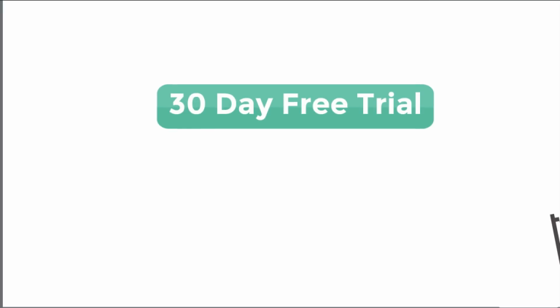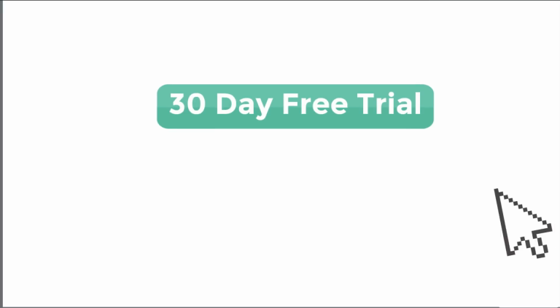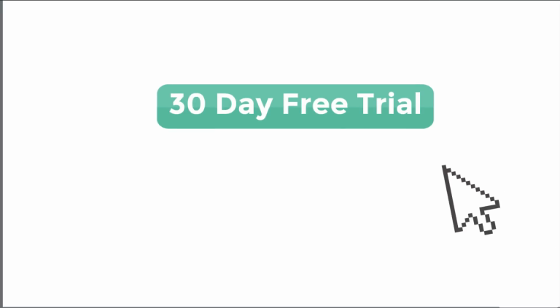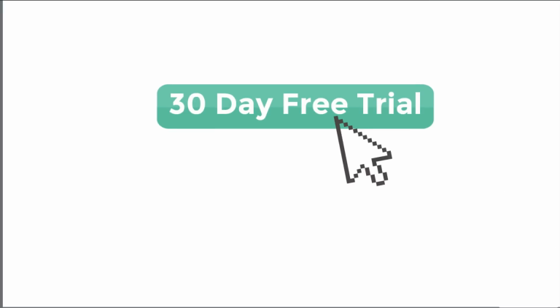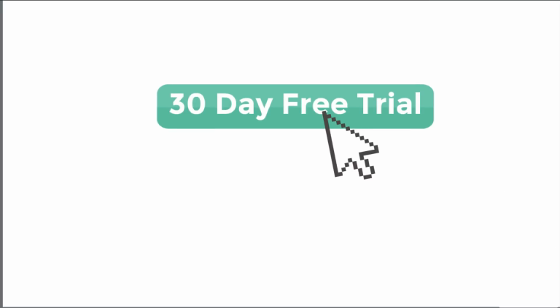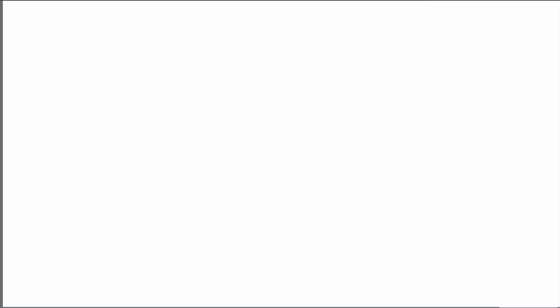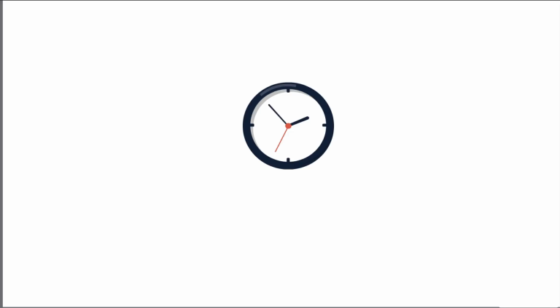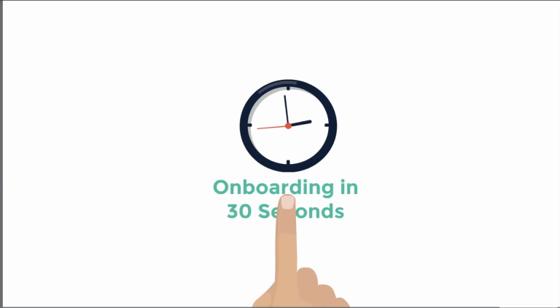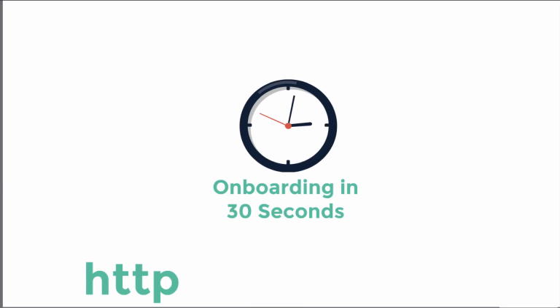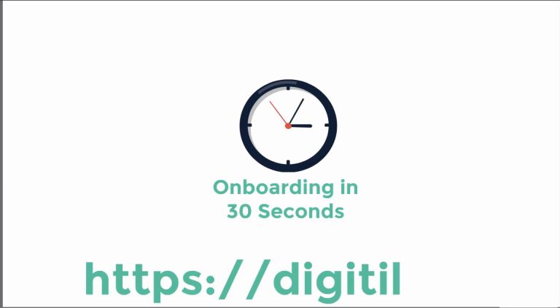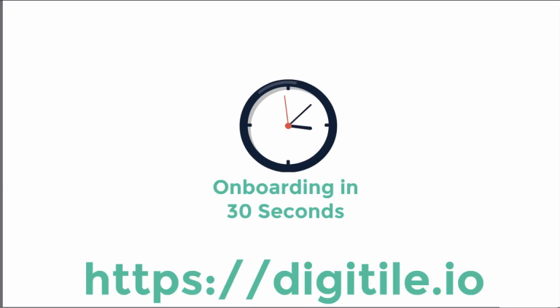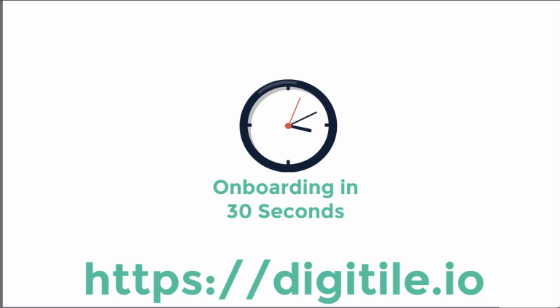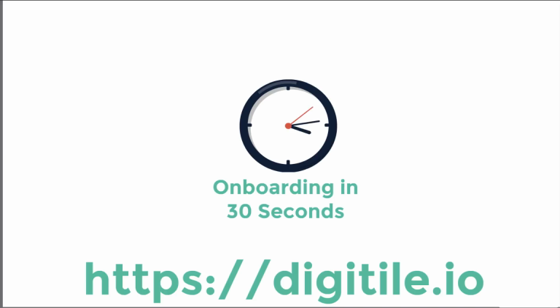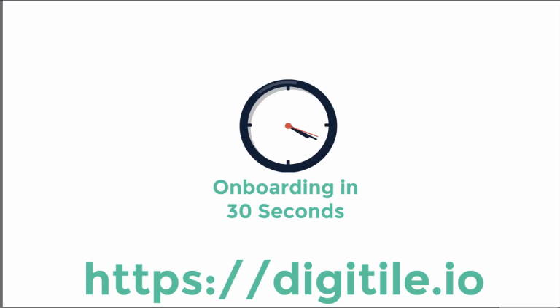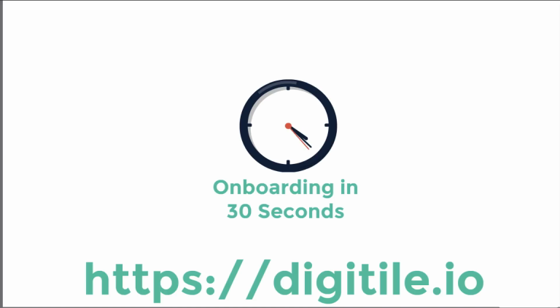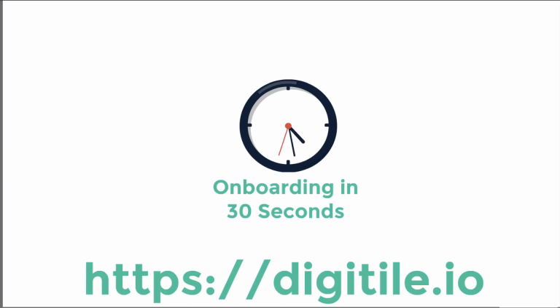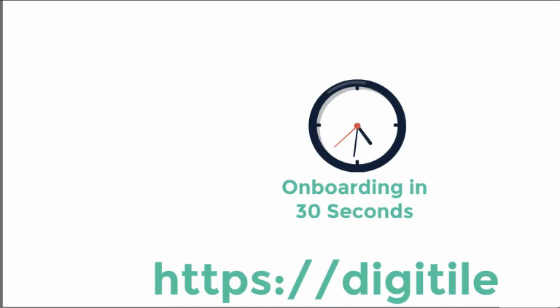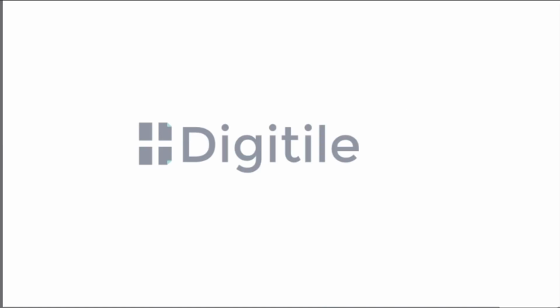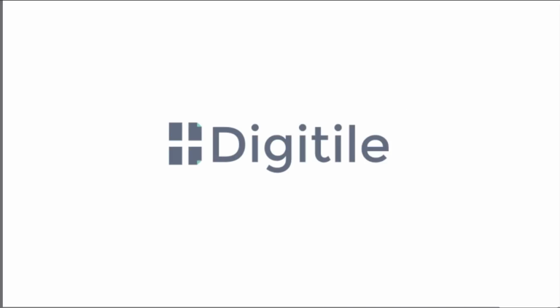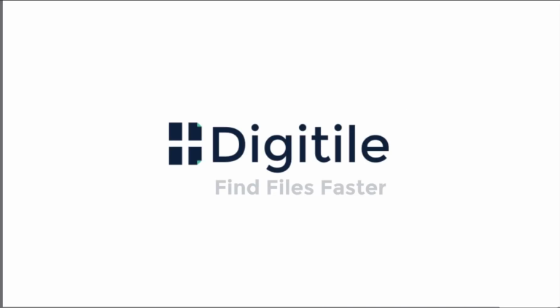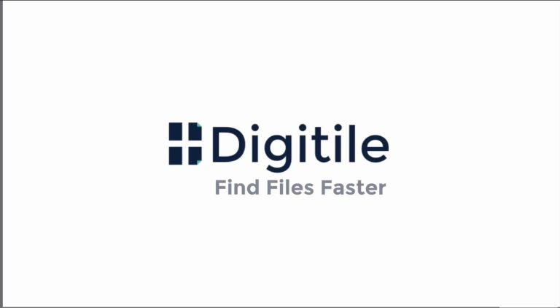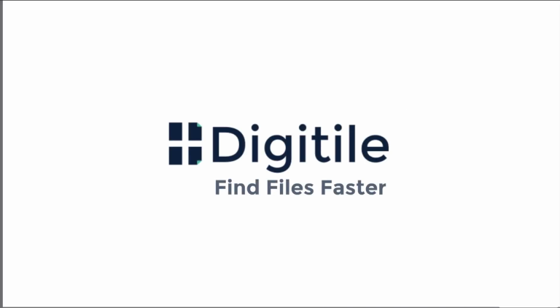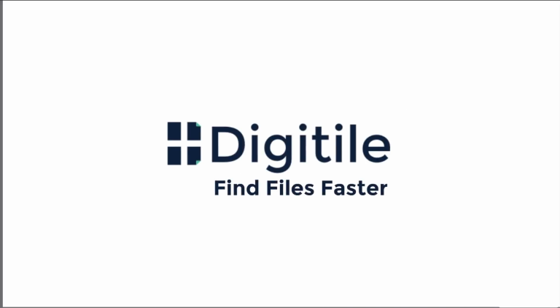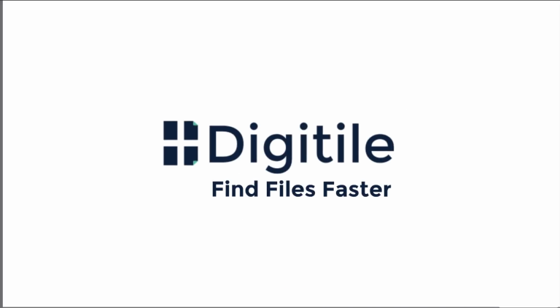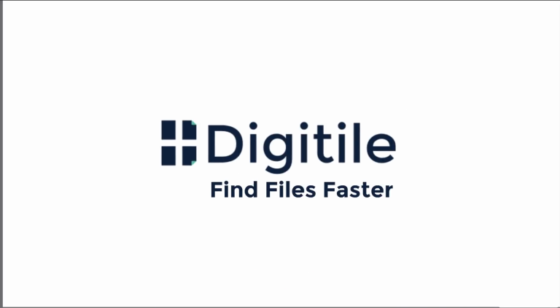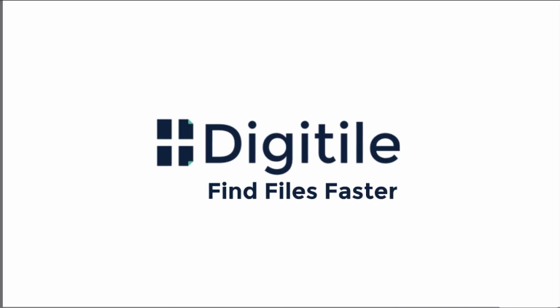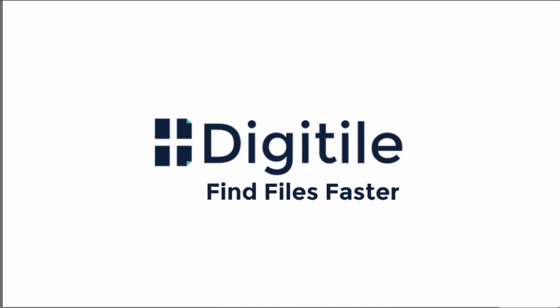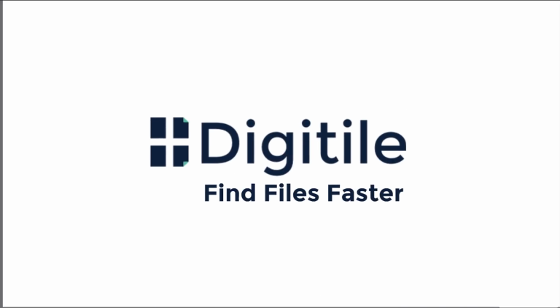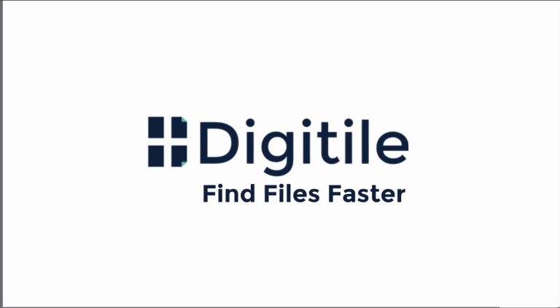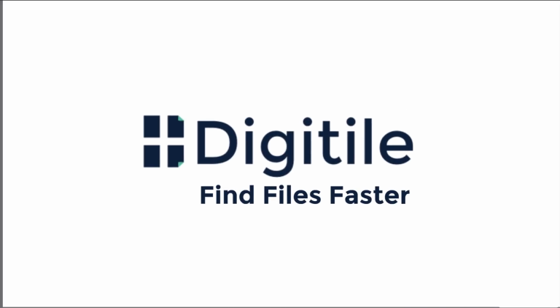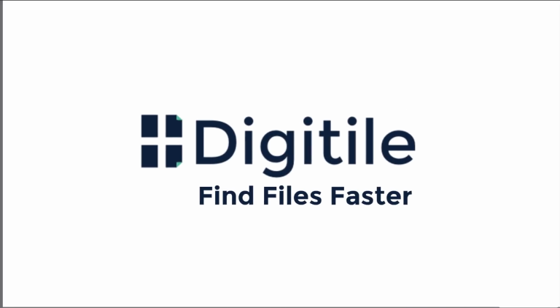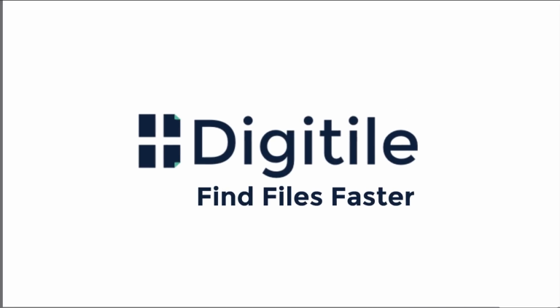Start today with a free 30-day trial. Getting started takes 30 seconds. Make work simpler and smarter with Digitile.